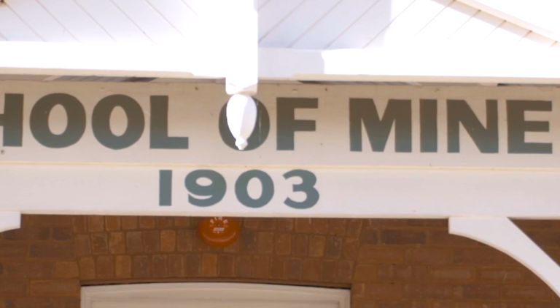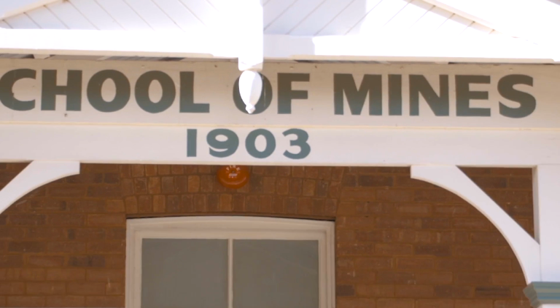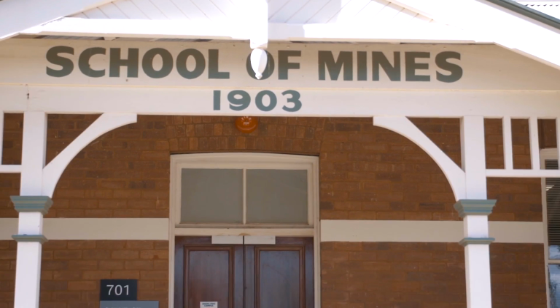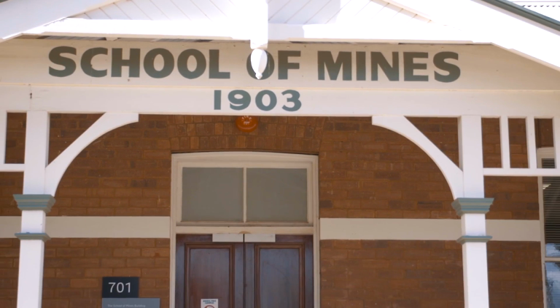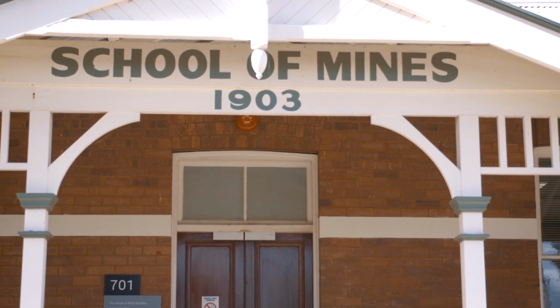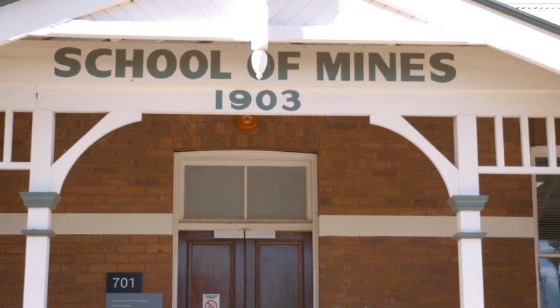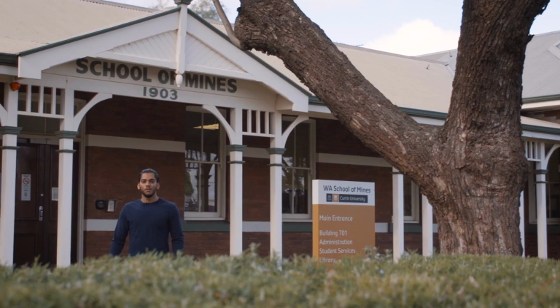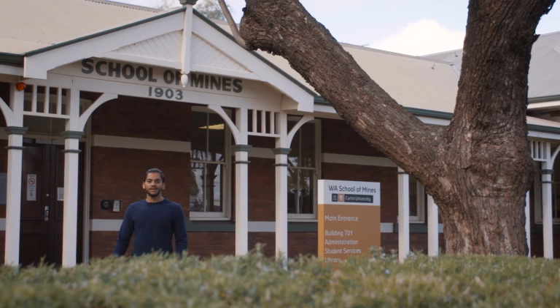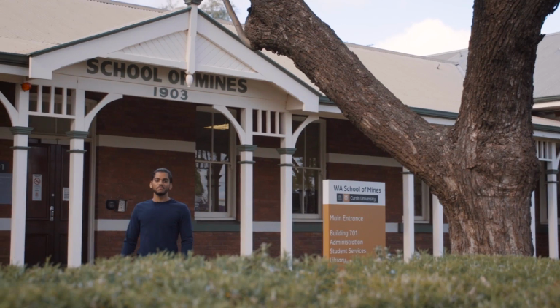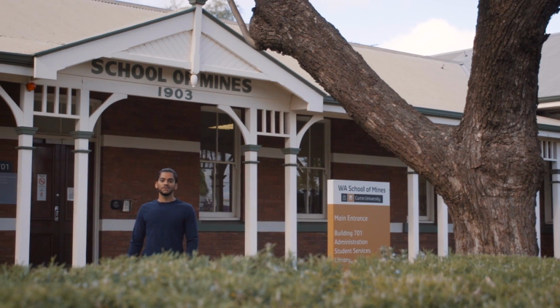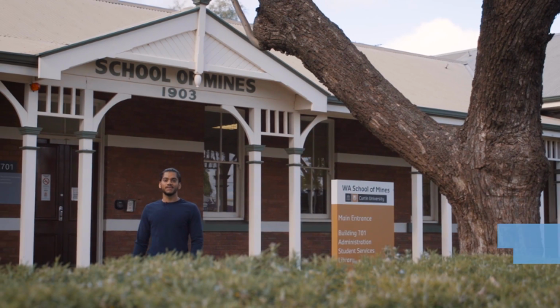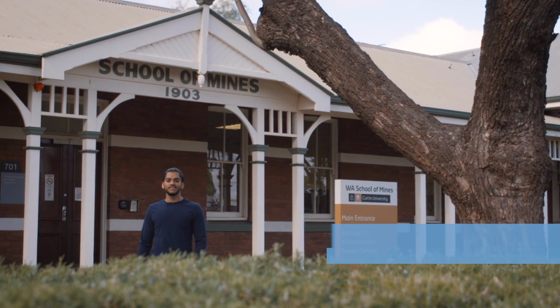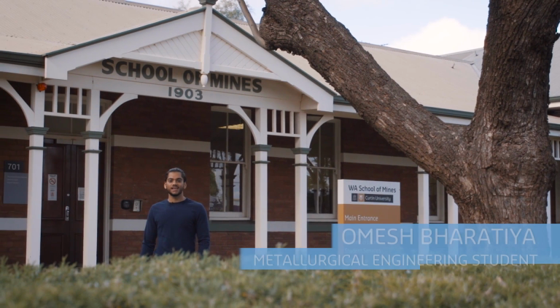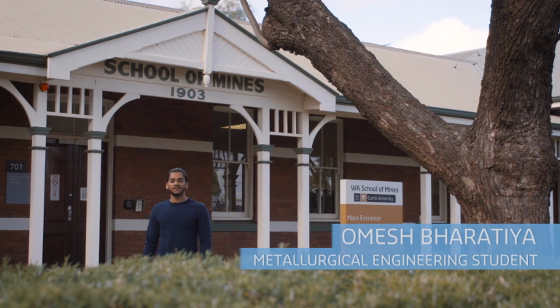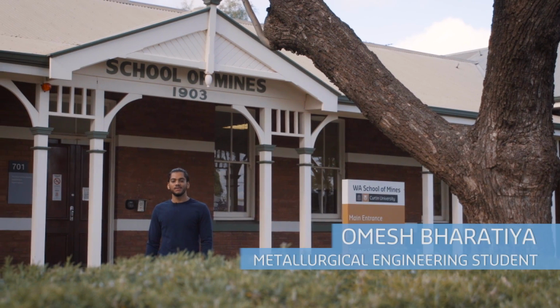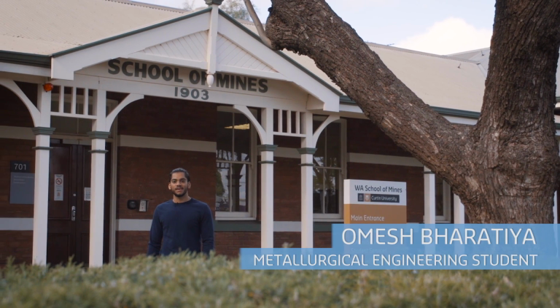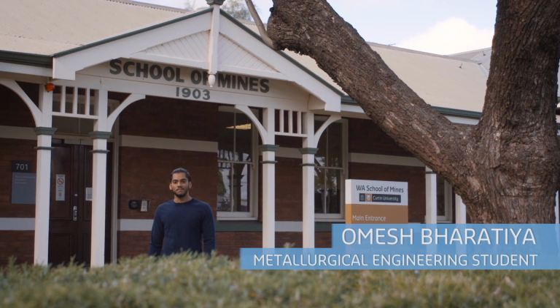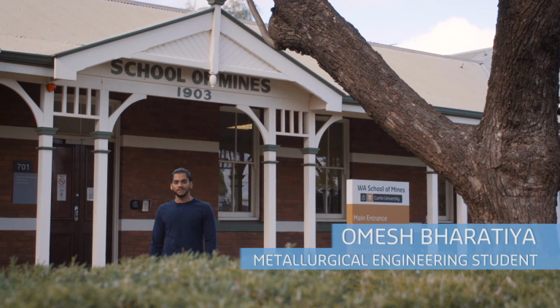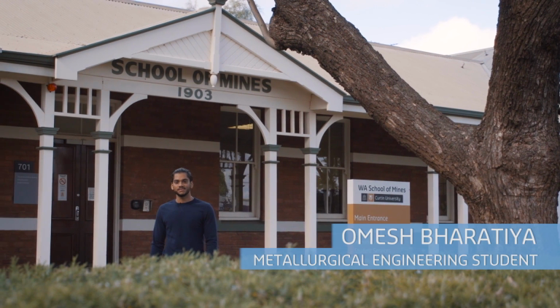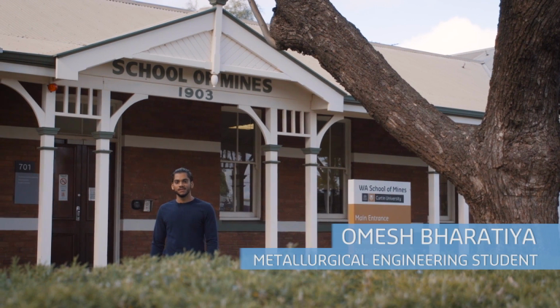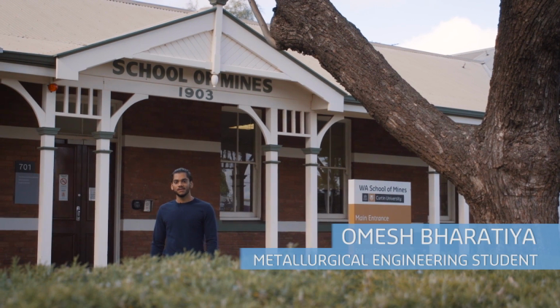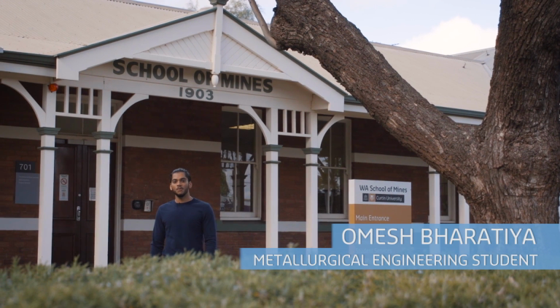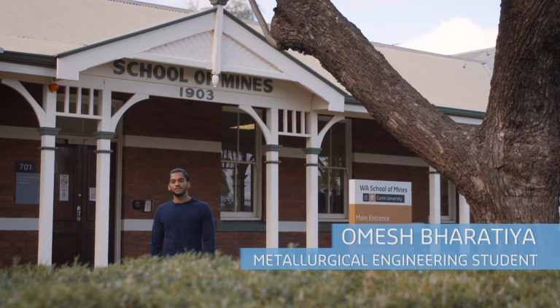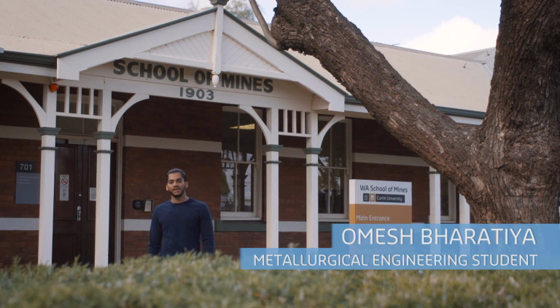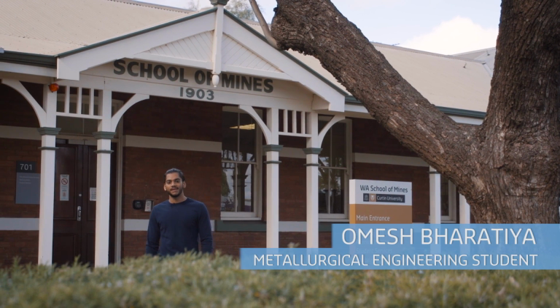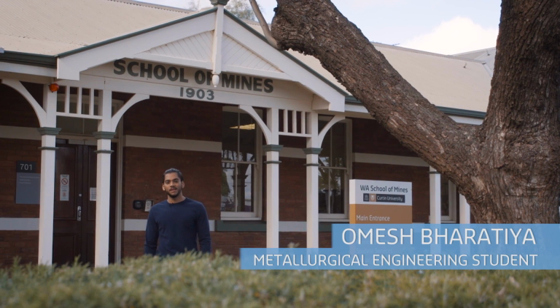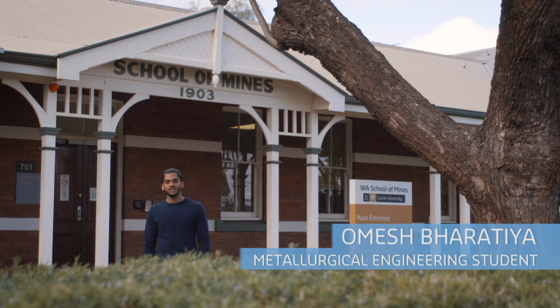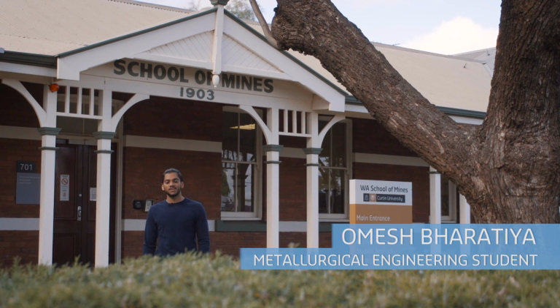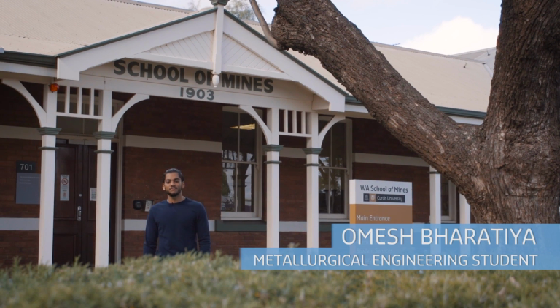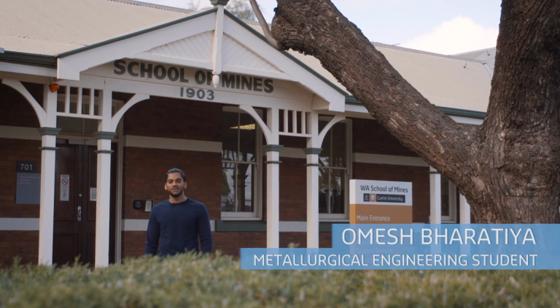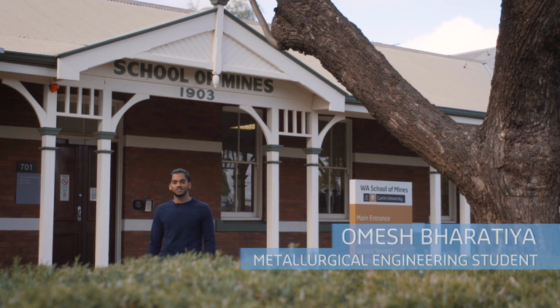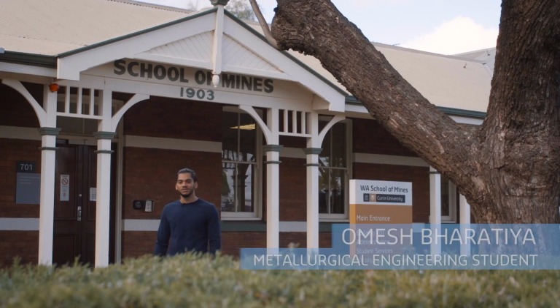Hi, welcome to Curtin's Calgary campus. Come with me, let me take you for a tour.